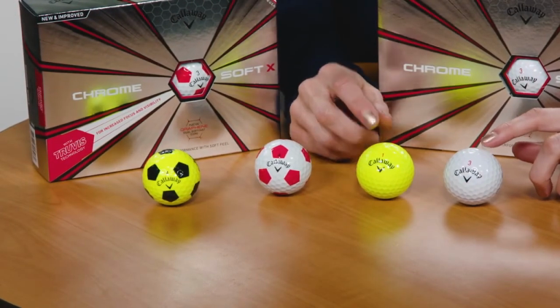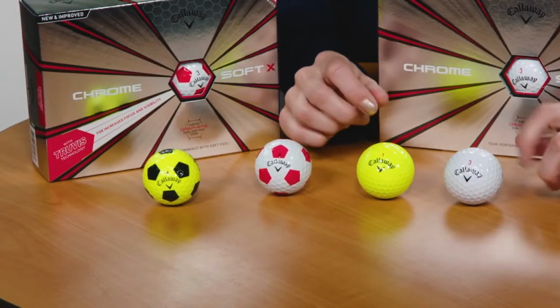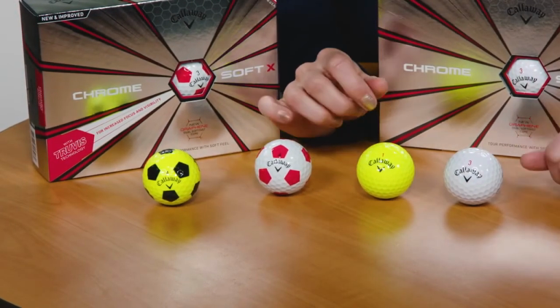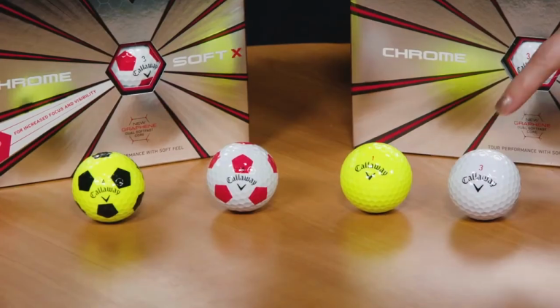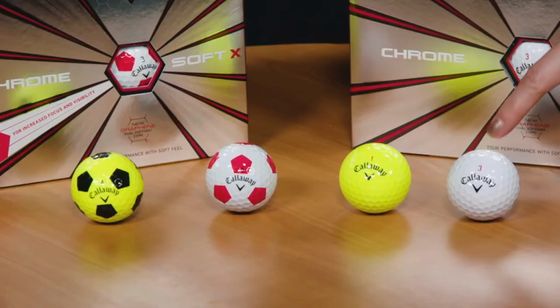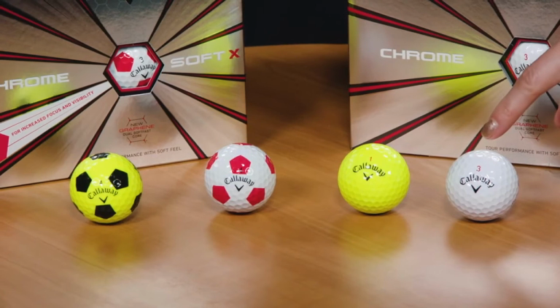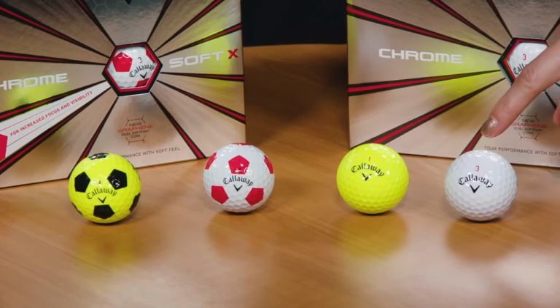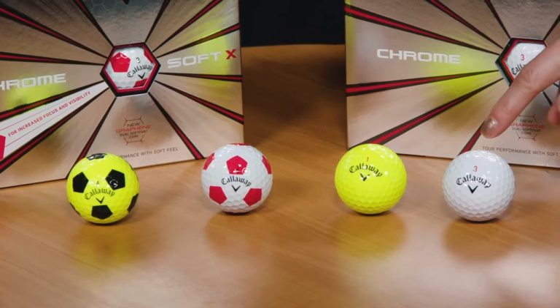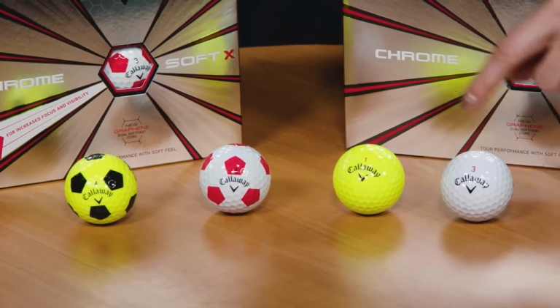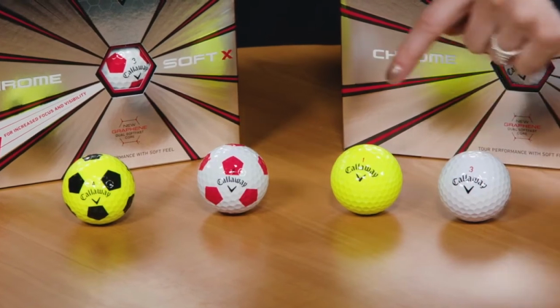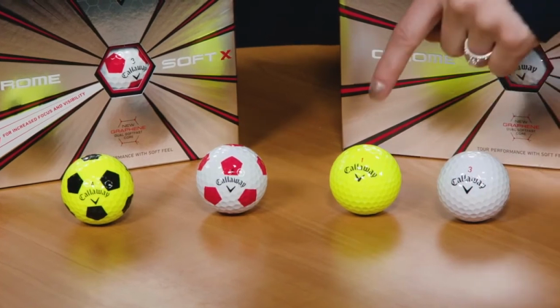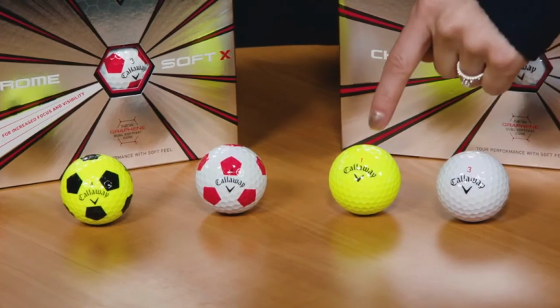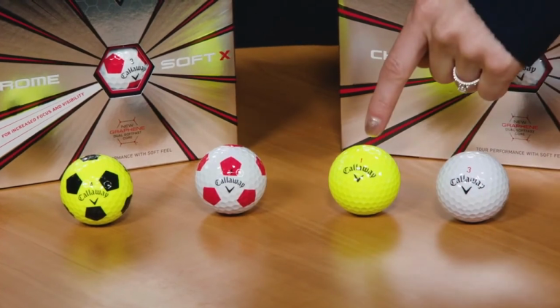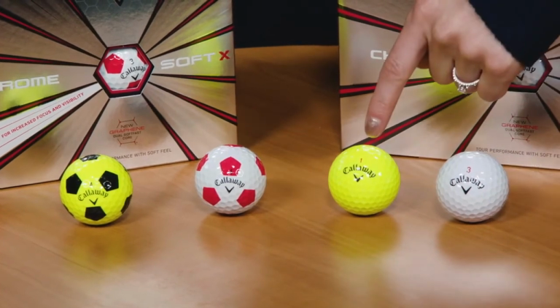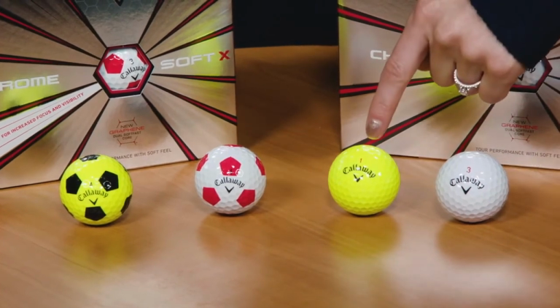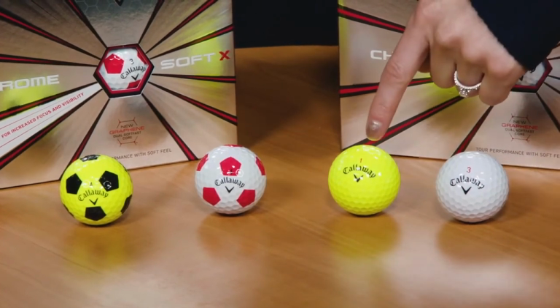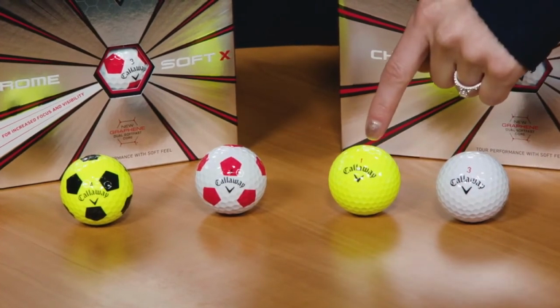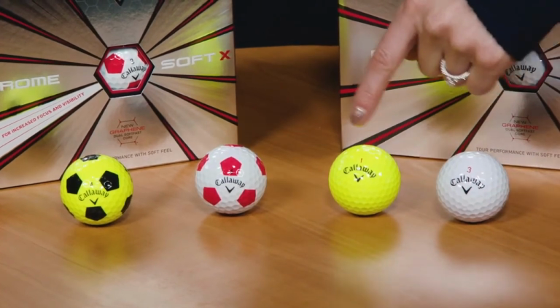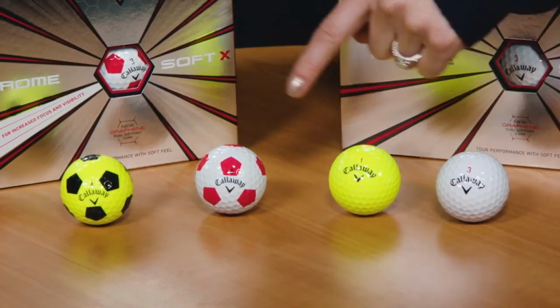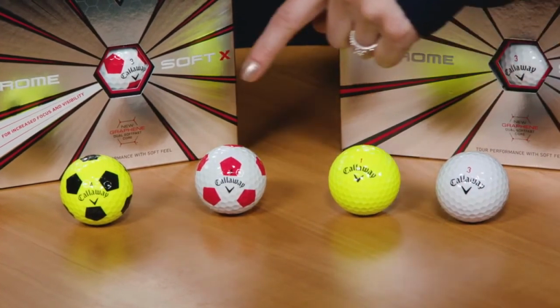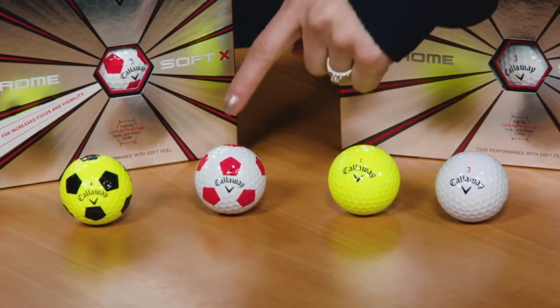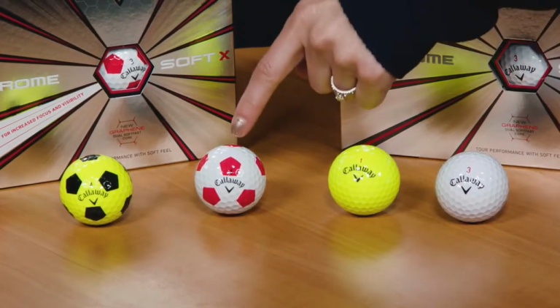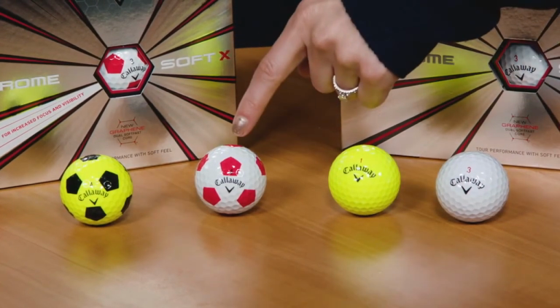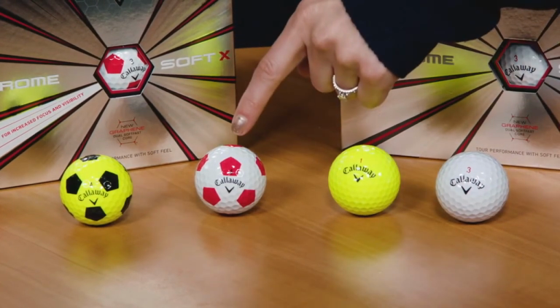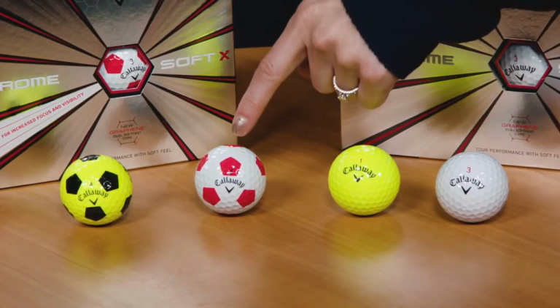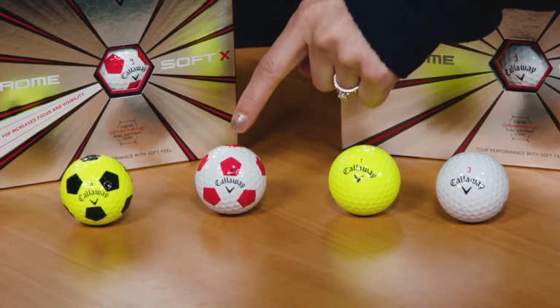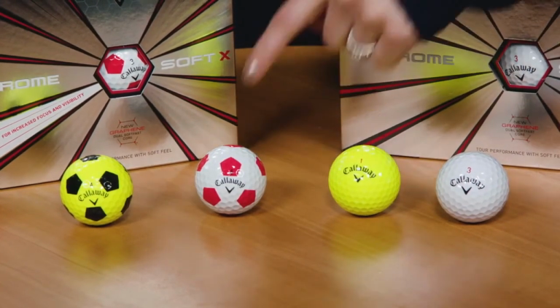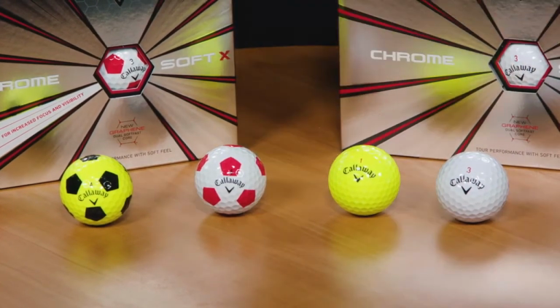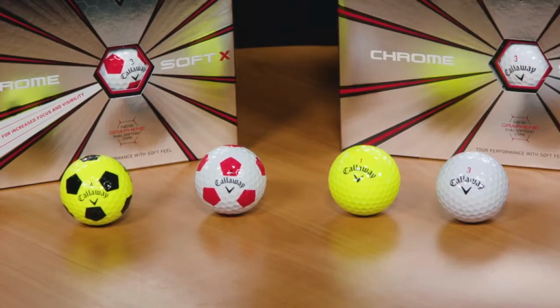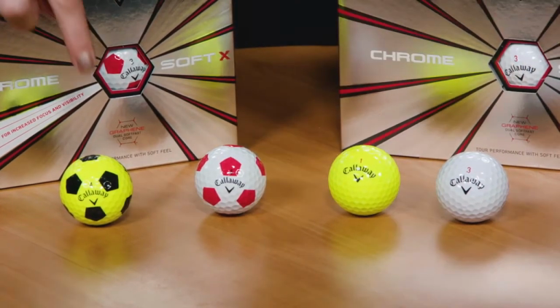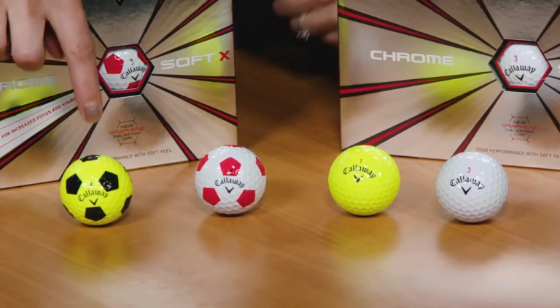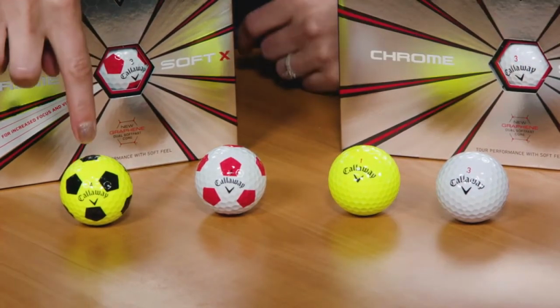It's available in white, yellow, red and white true-vis, and black and yellow true-vis.